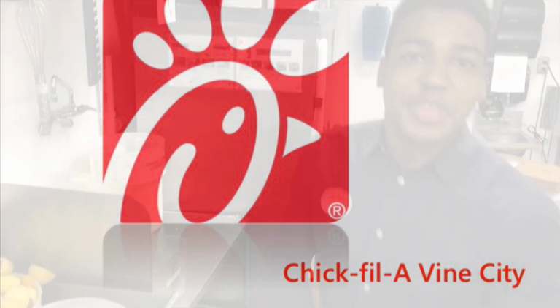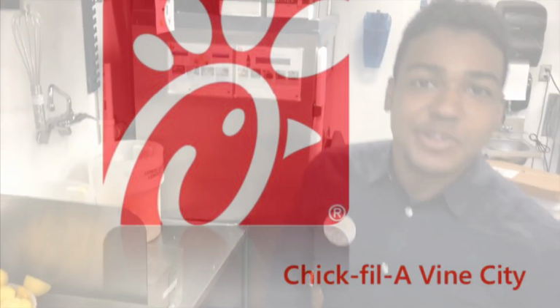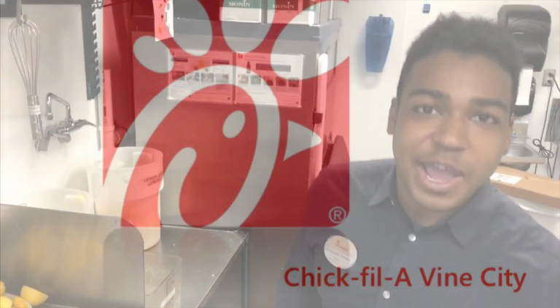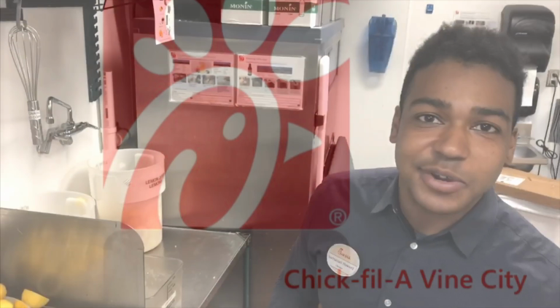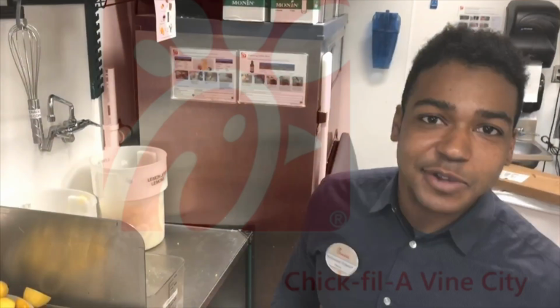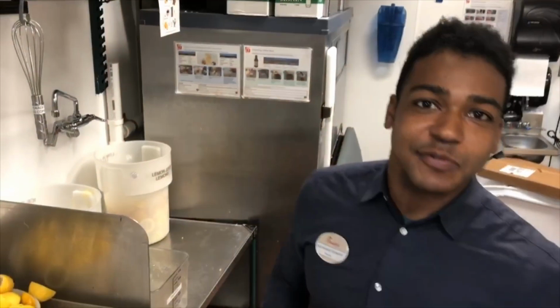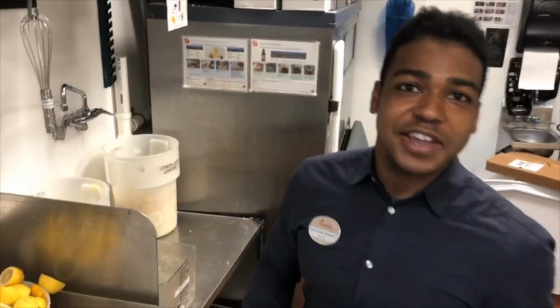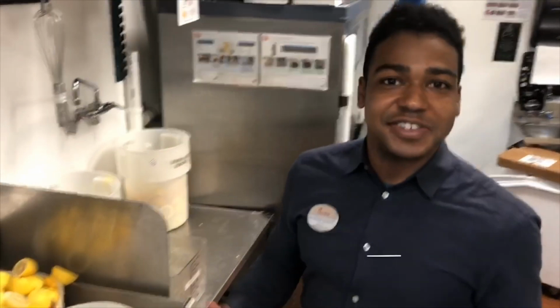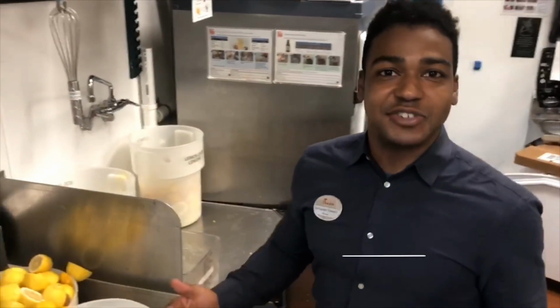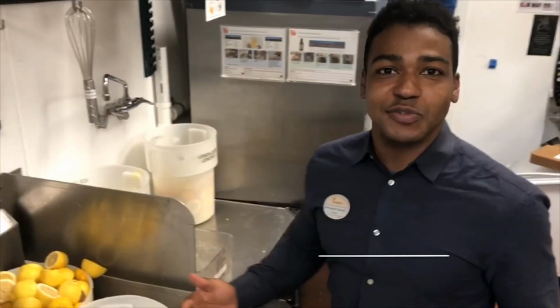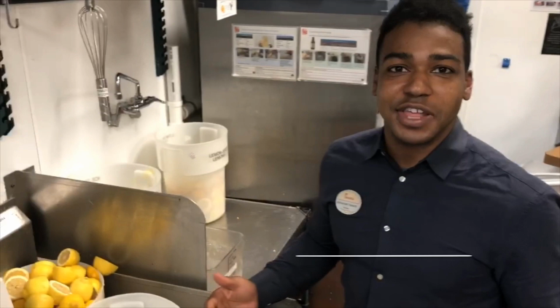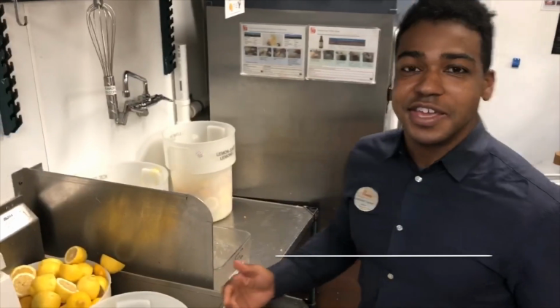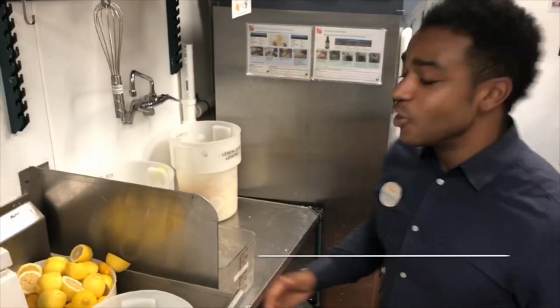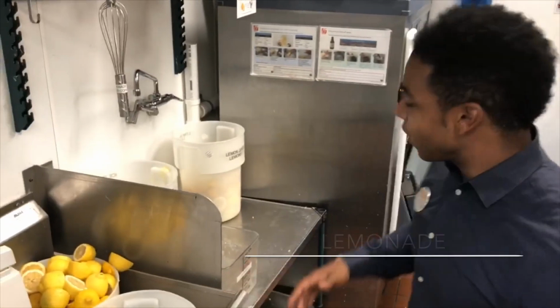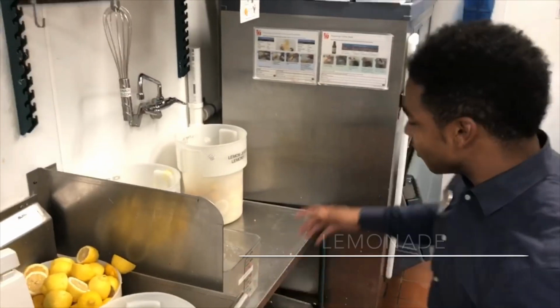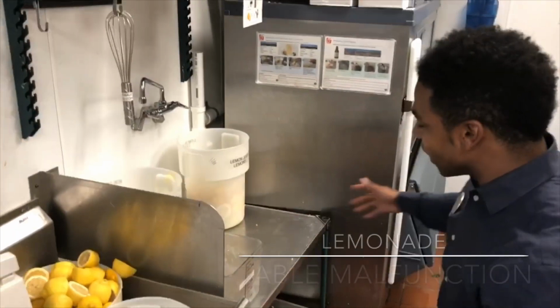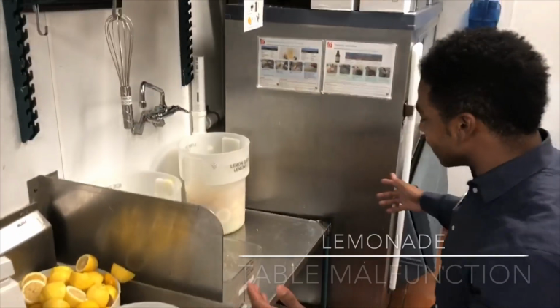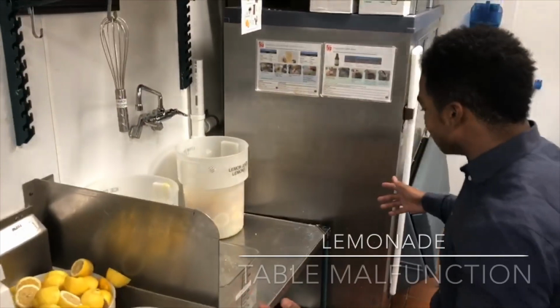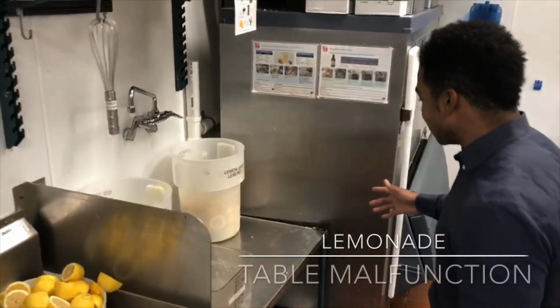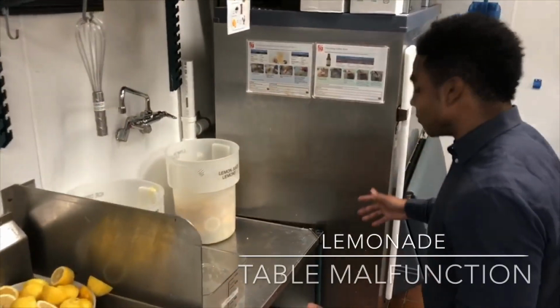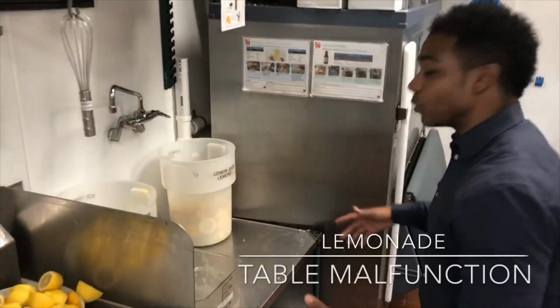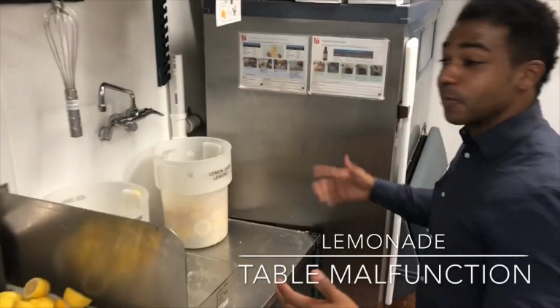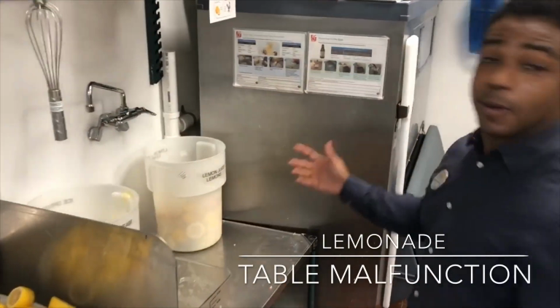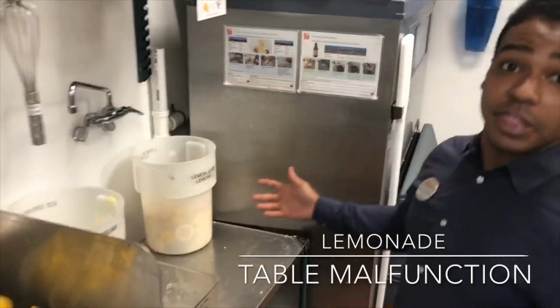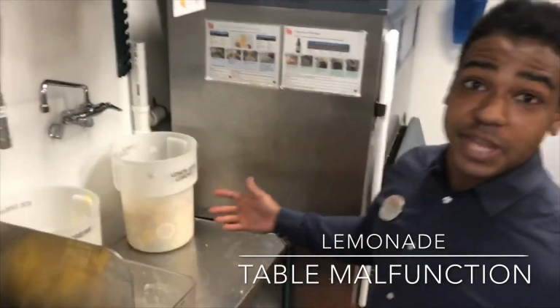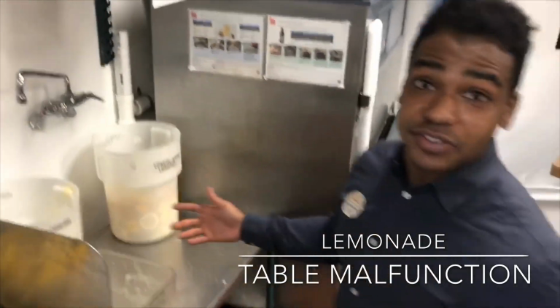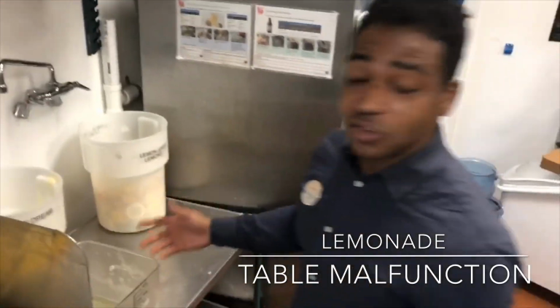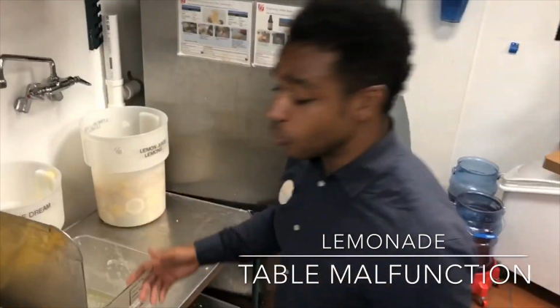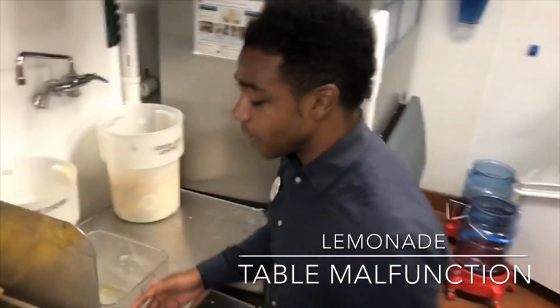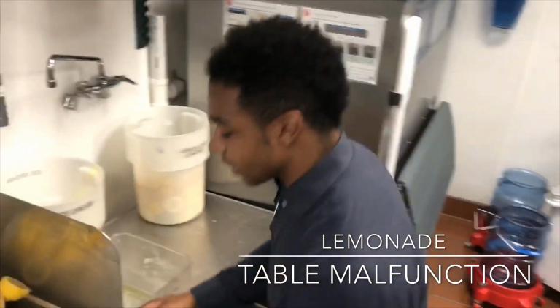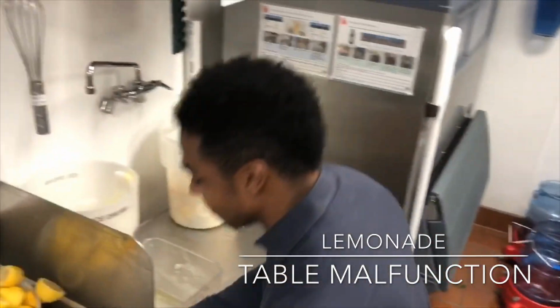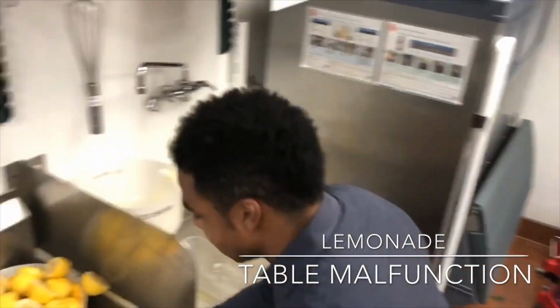Daniel Howard here with Vine City Chick-fil-A. Right here we got the lemonade station where we make our lemonade.